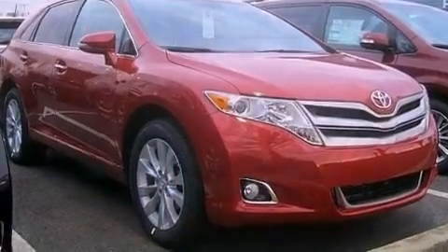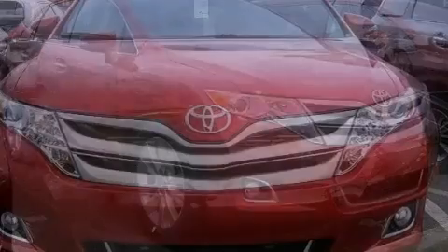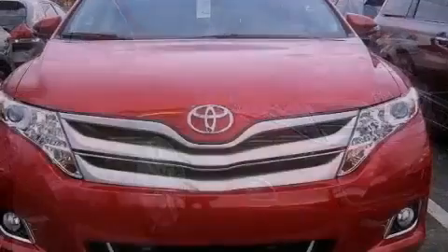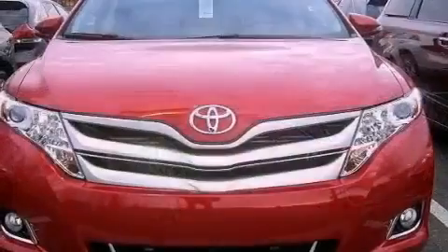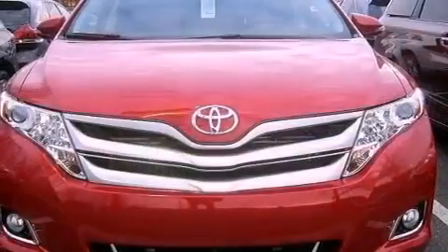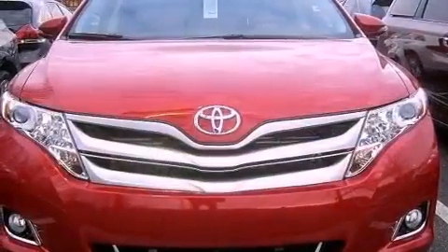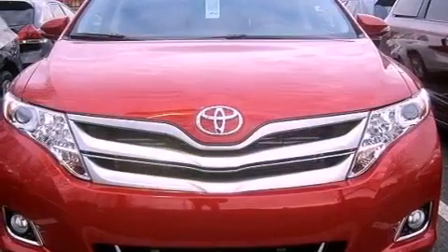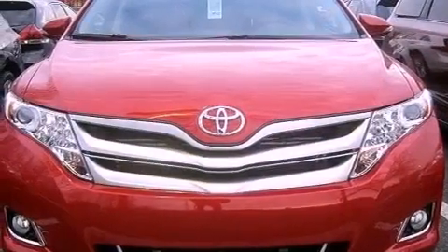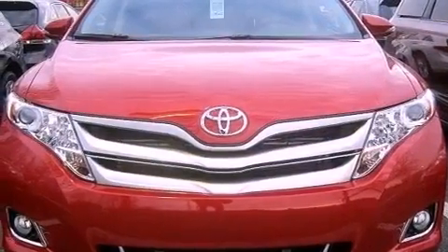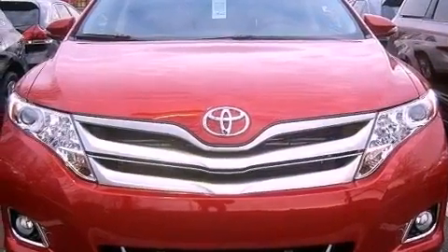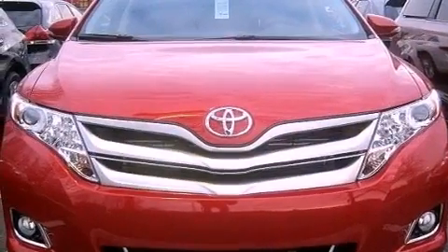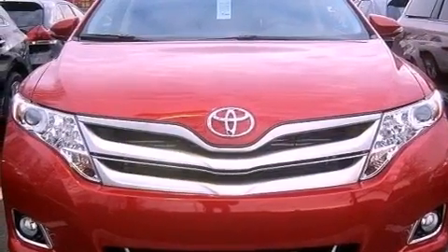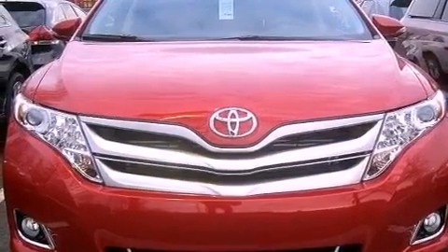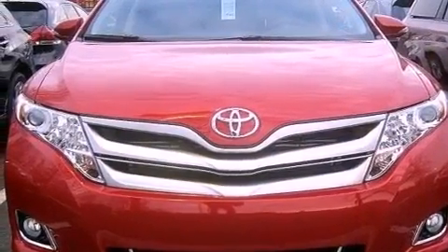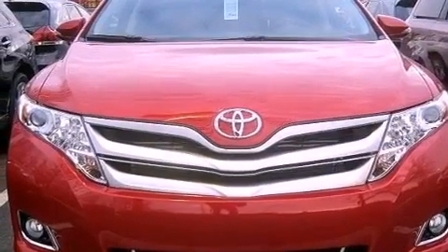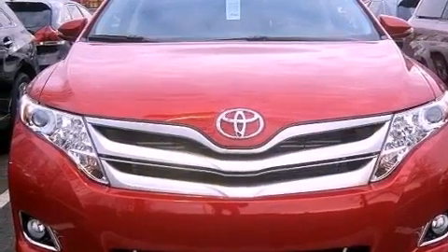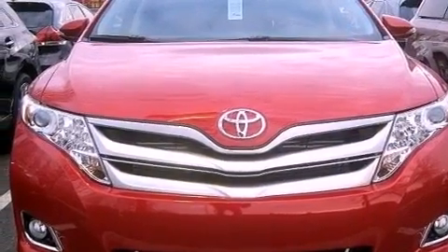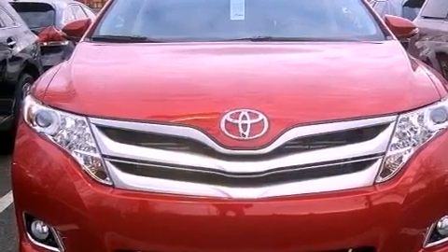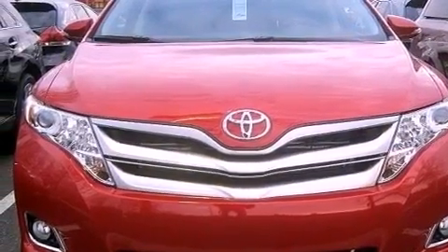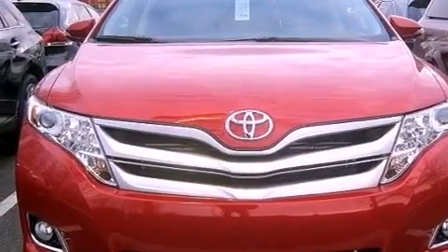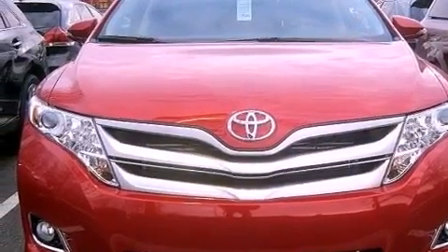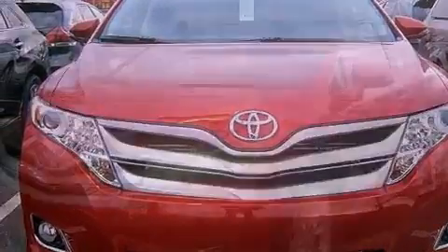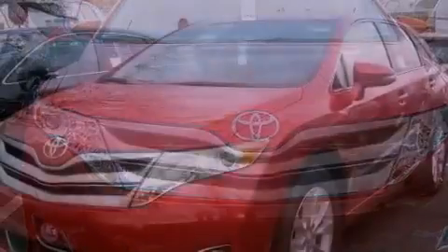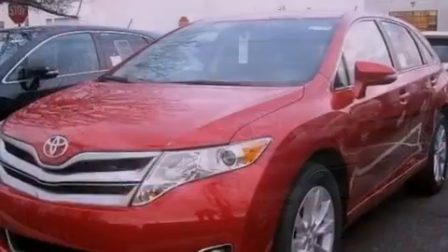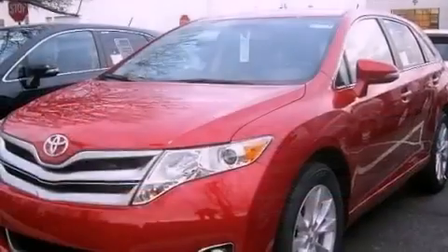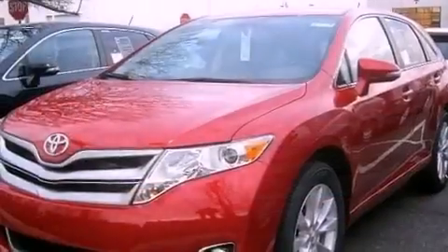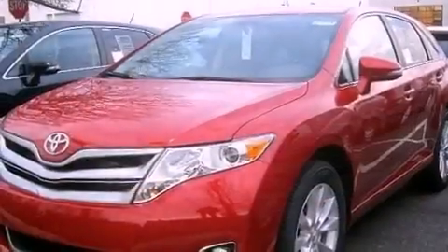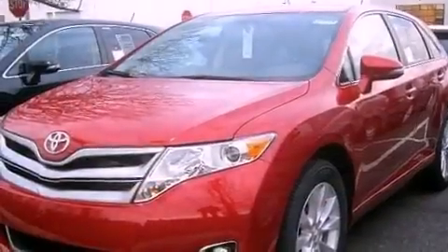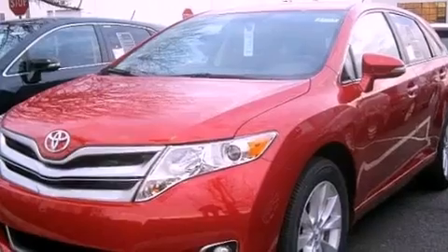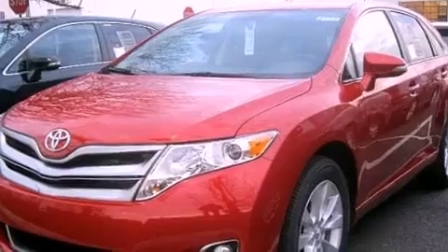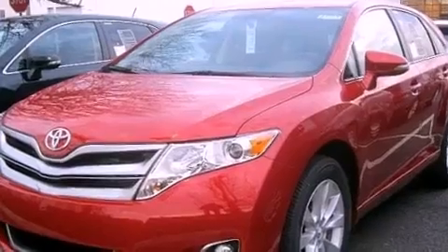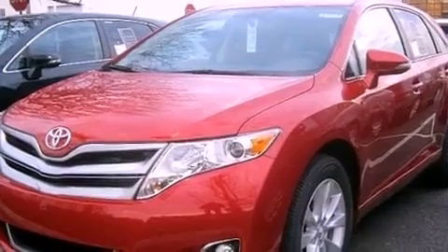An anti-lock braking system, heated side view mirrors, and a power rear liftgate that can open and close at the push of a button.